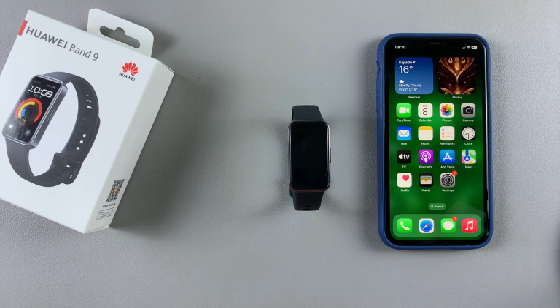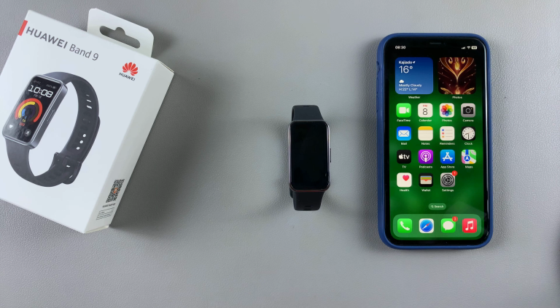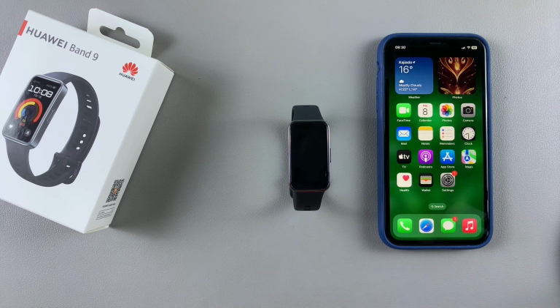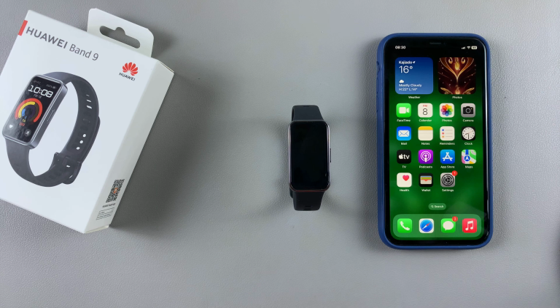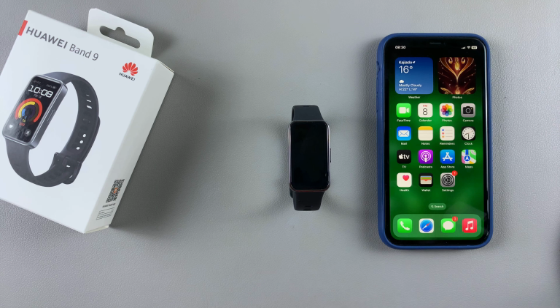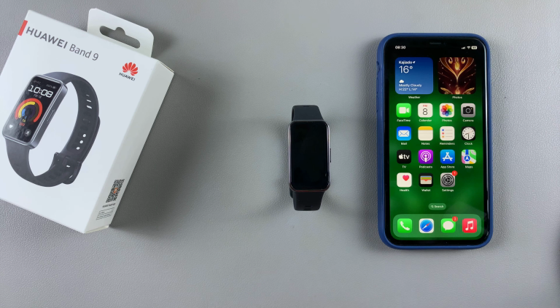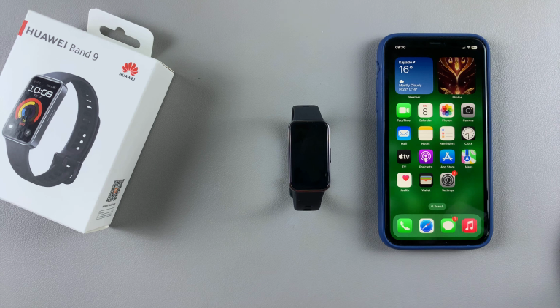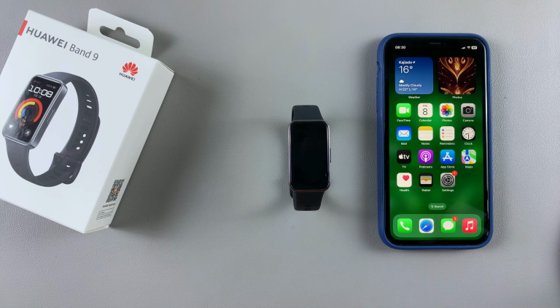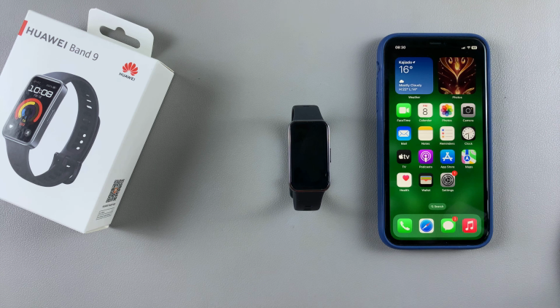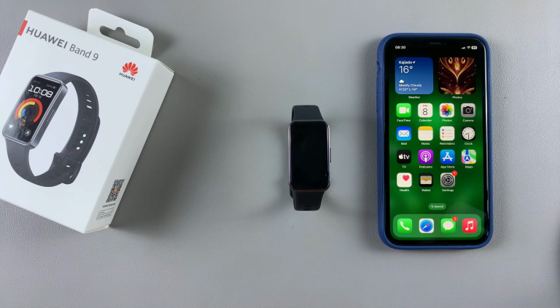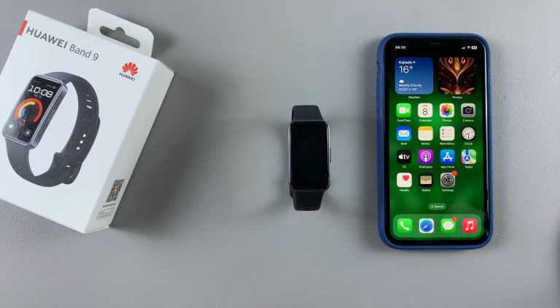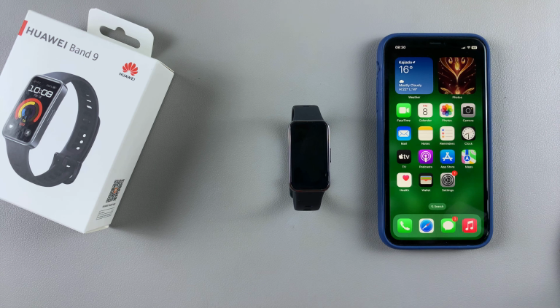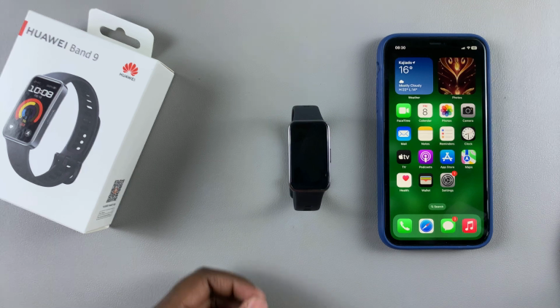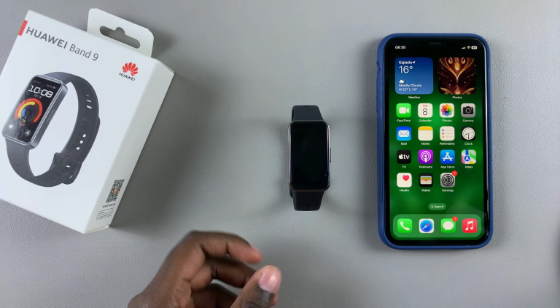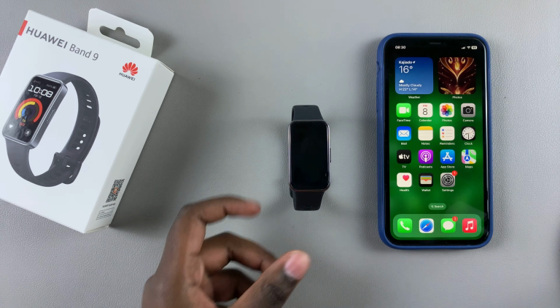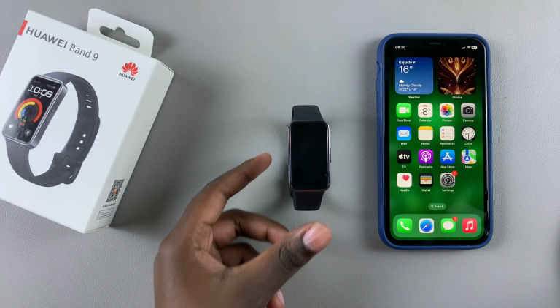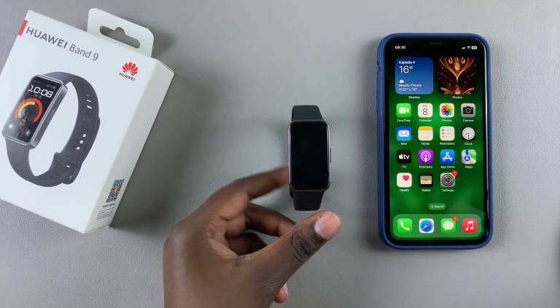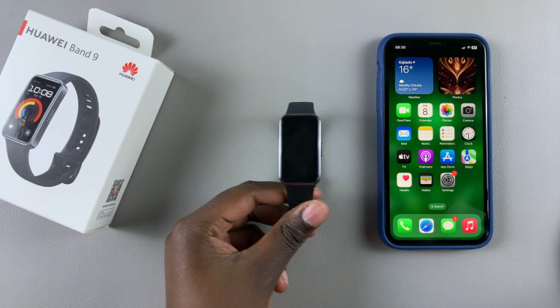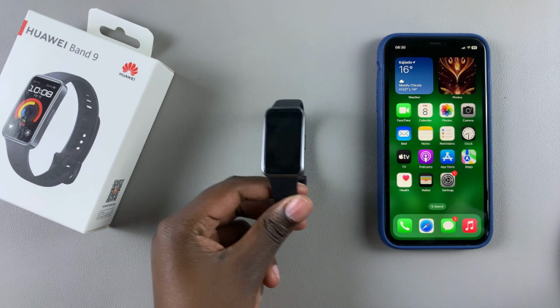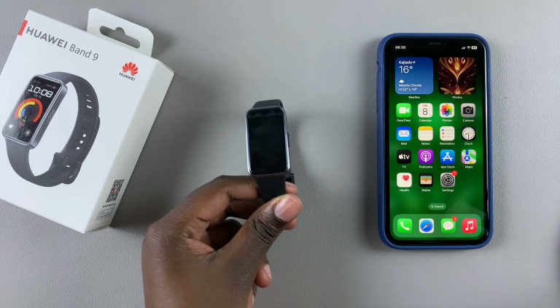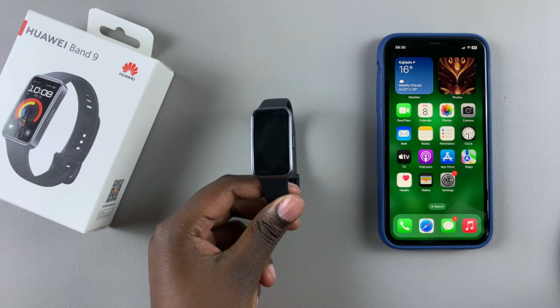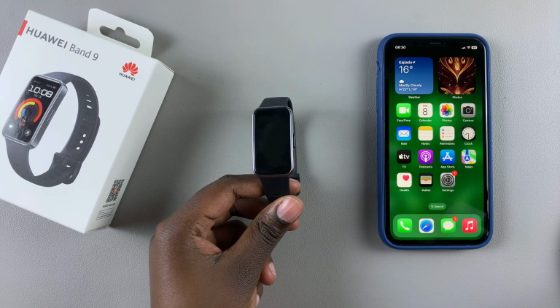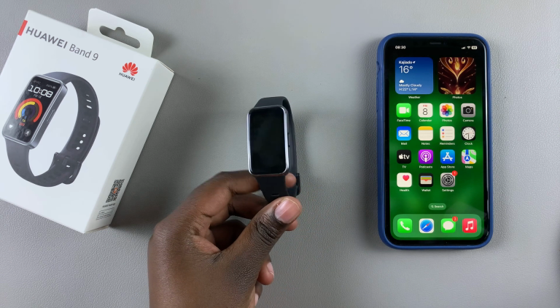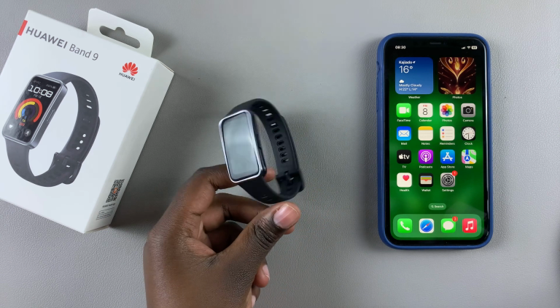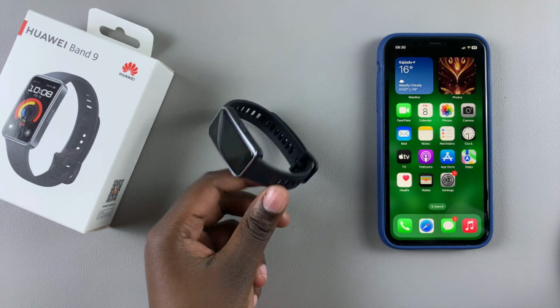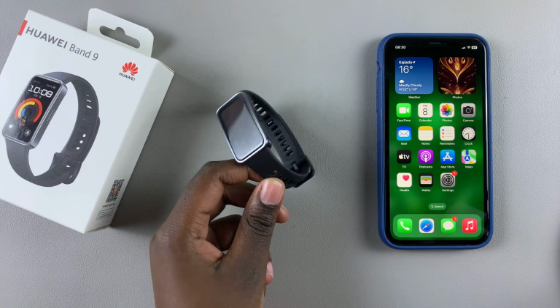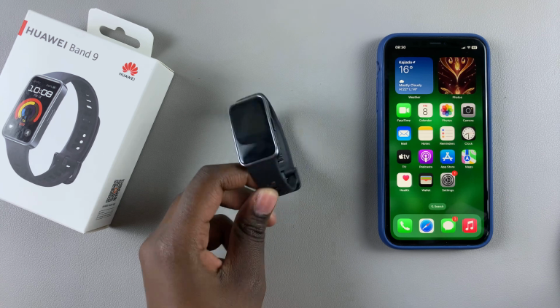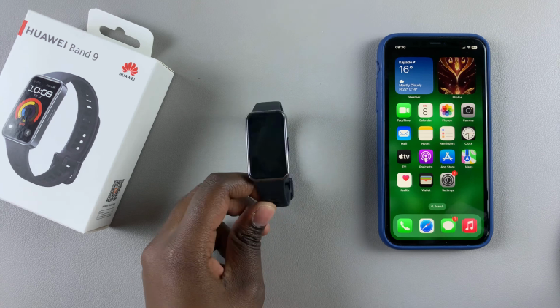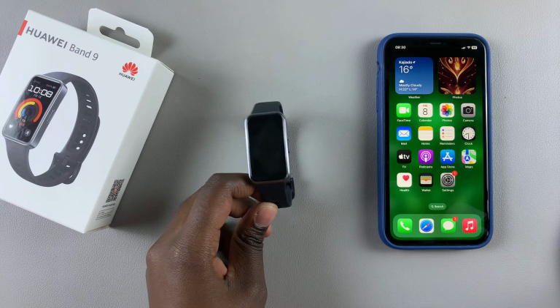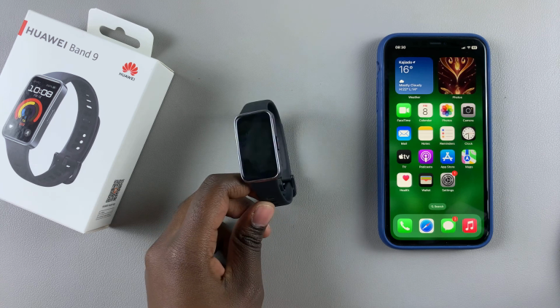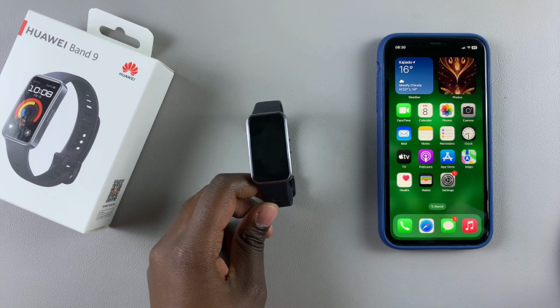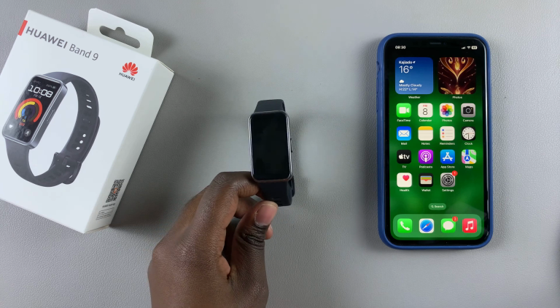Welcome back. In this video you'll learn how to pair your Huawei Band 9 to your iPhone.